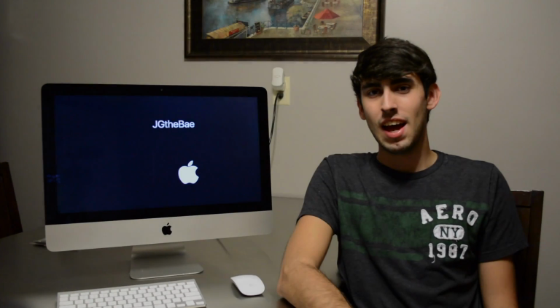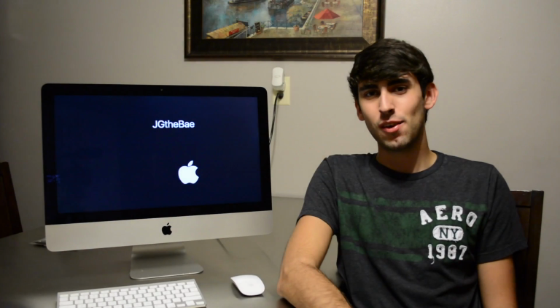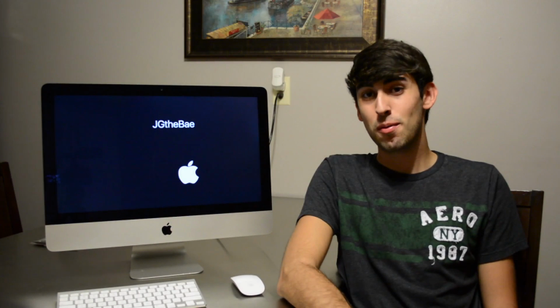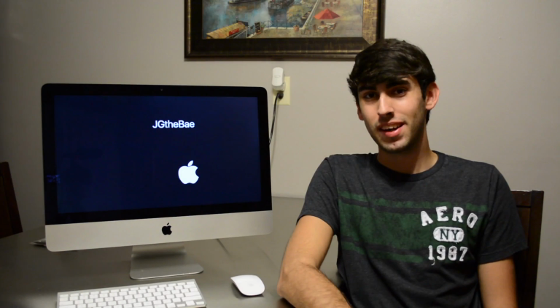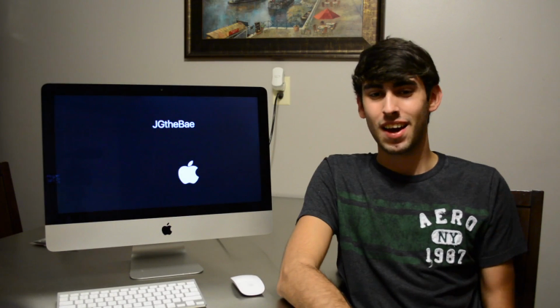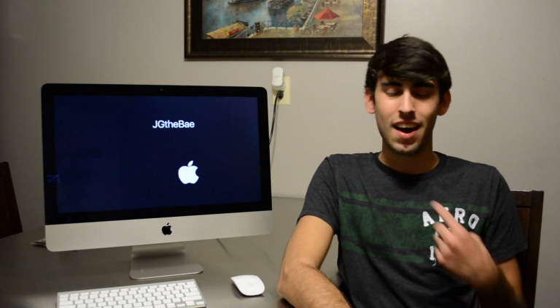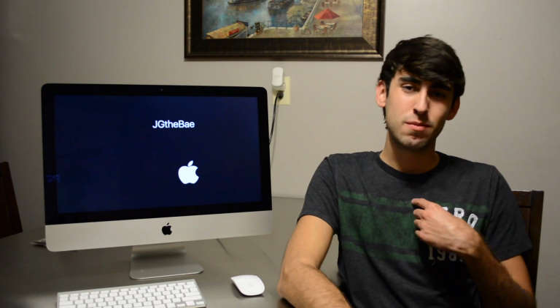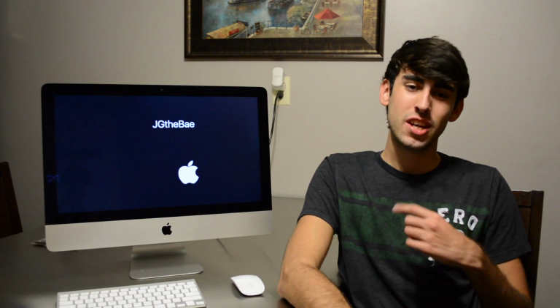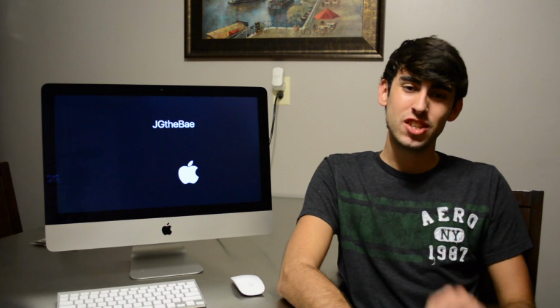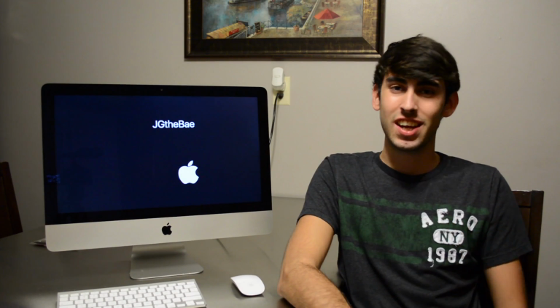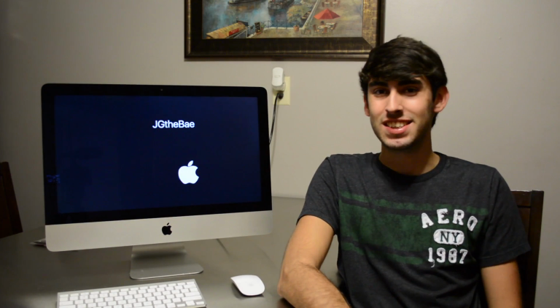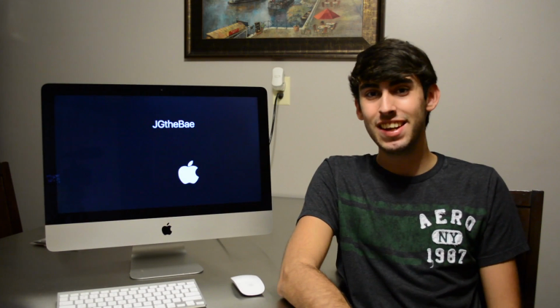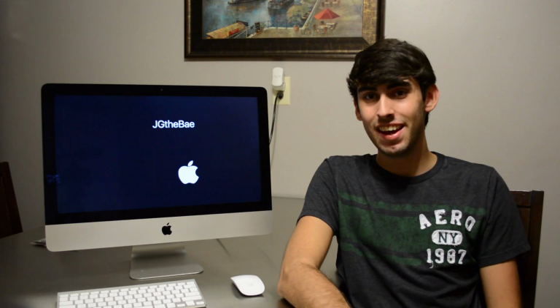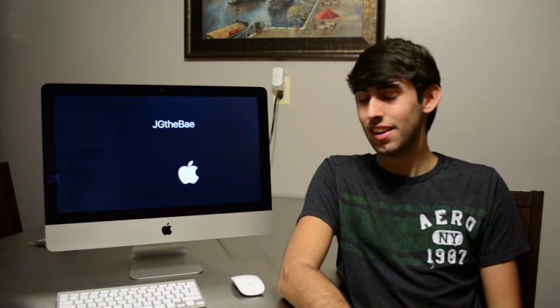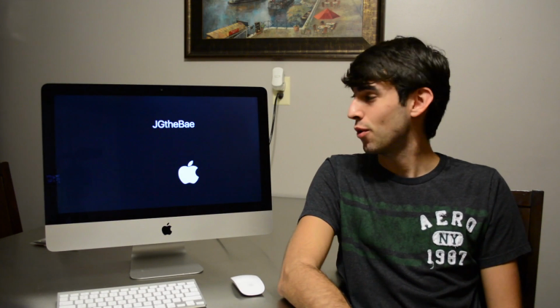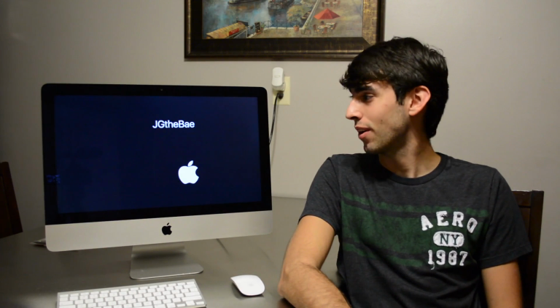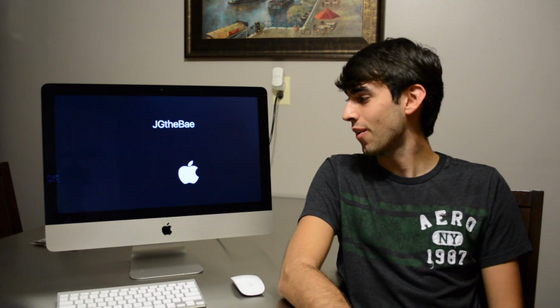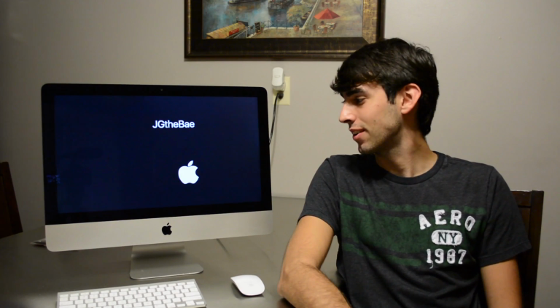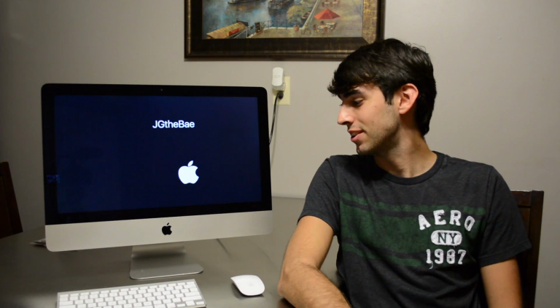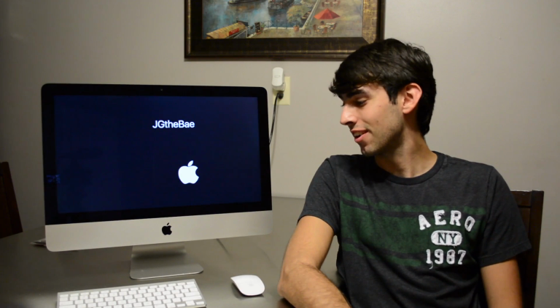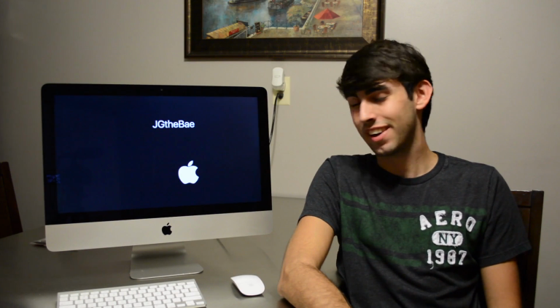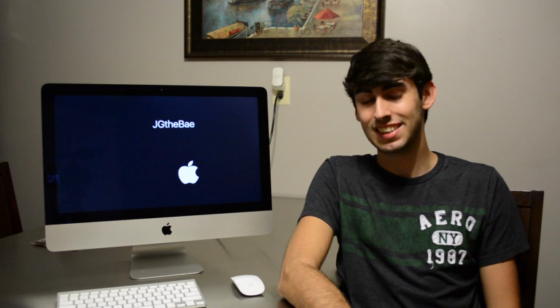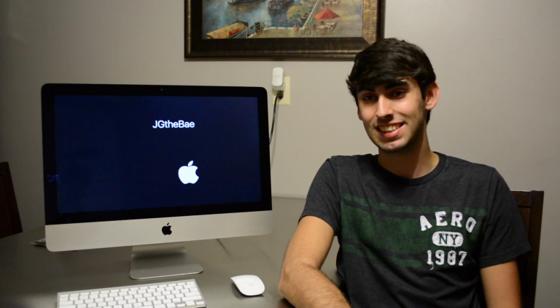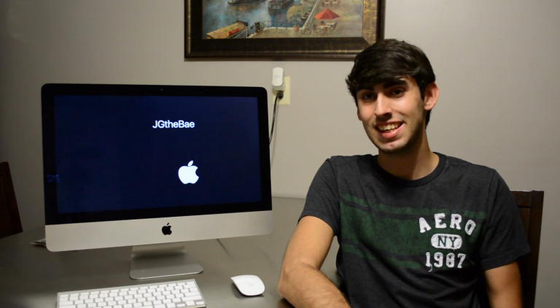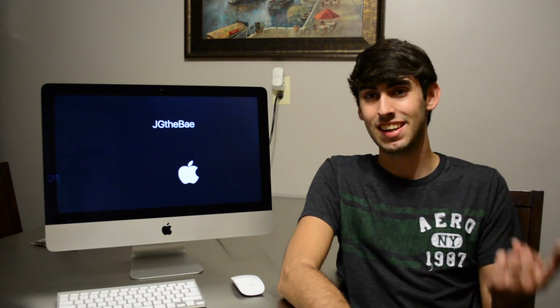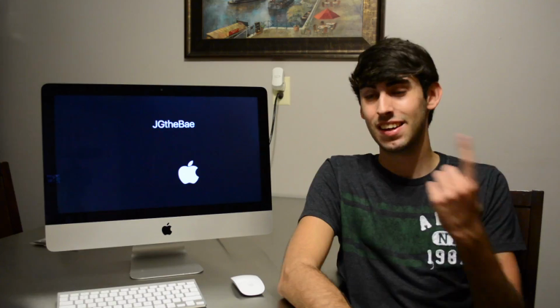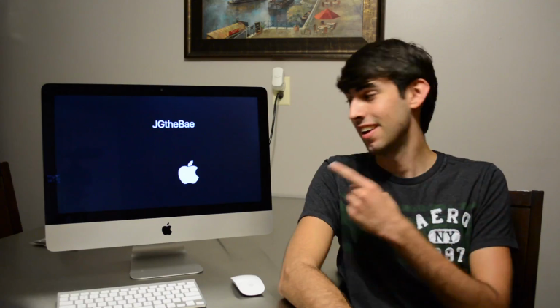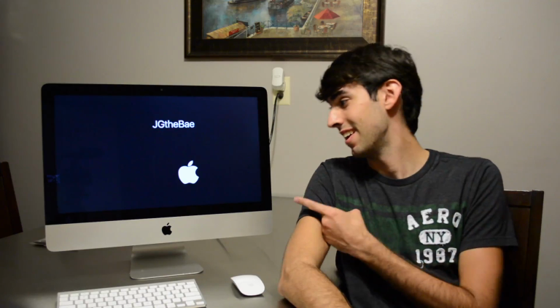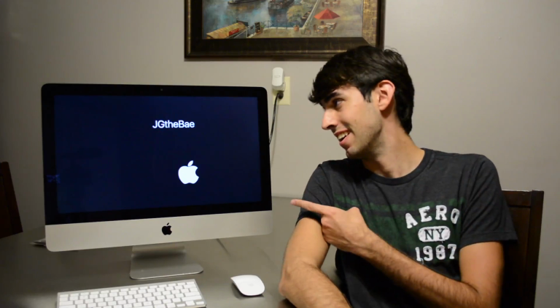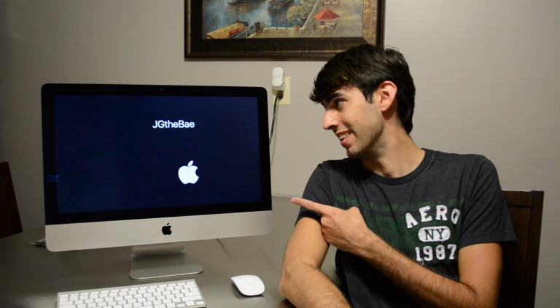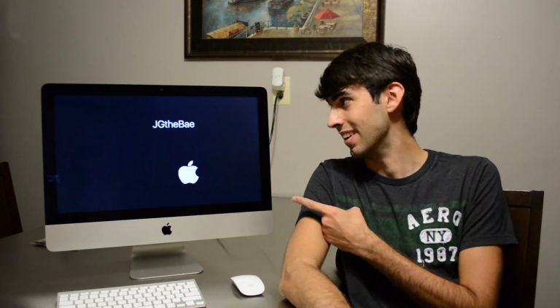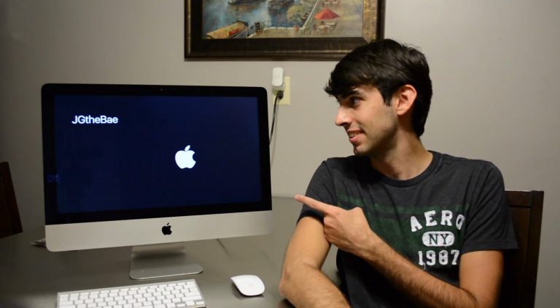Hello everybody, I'm JG and today we're going to install an SSD in this.